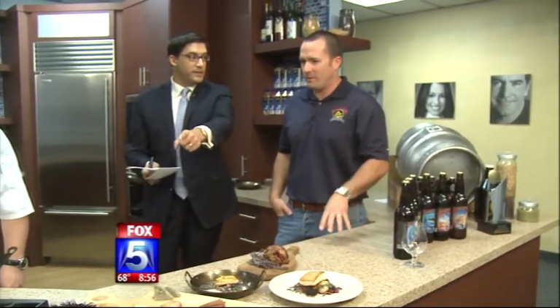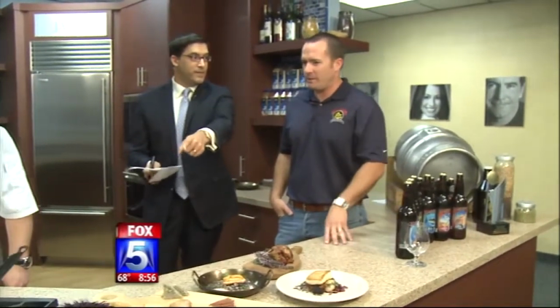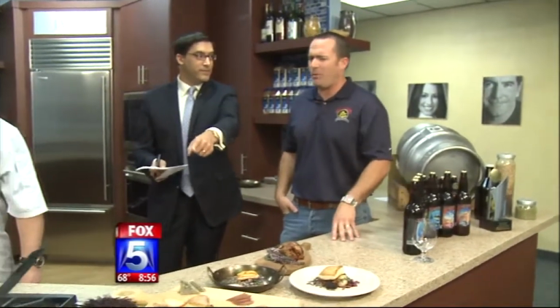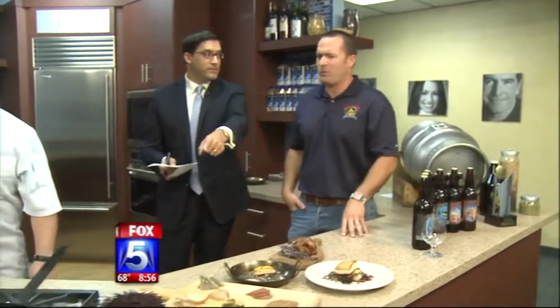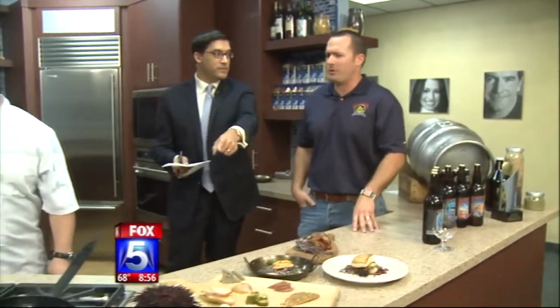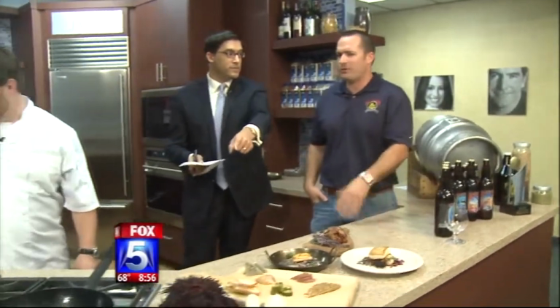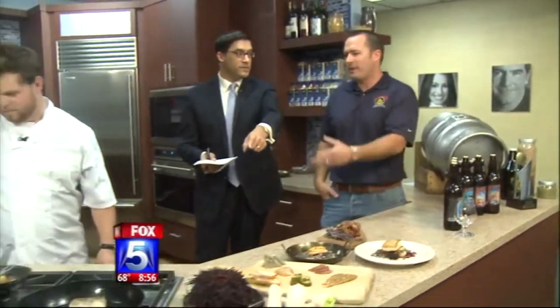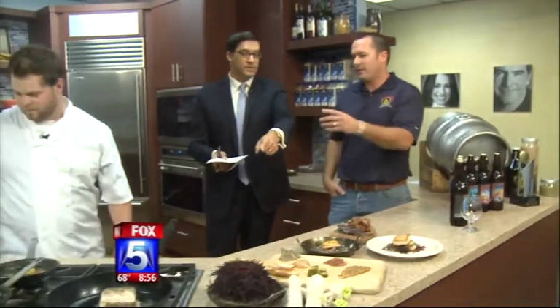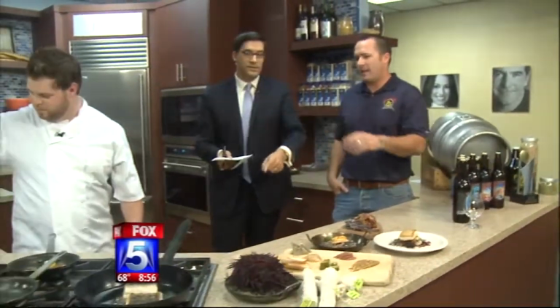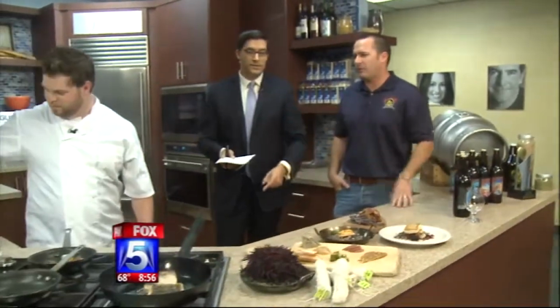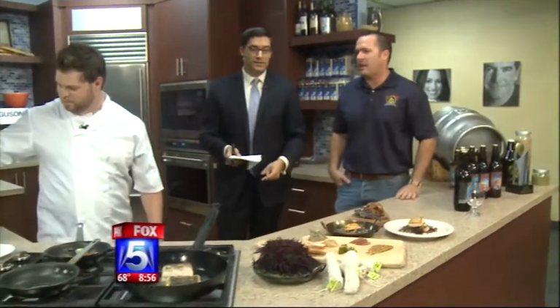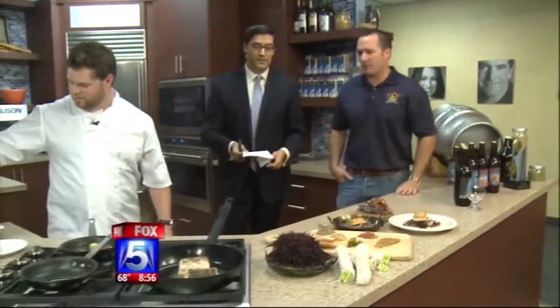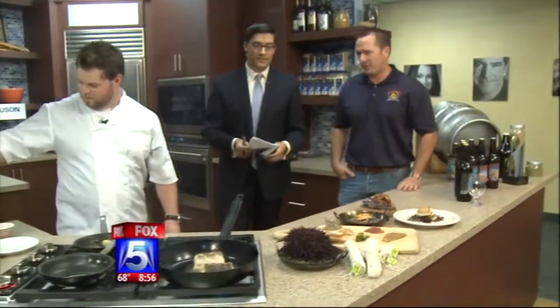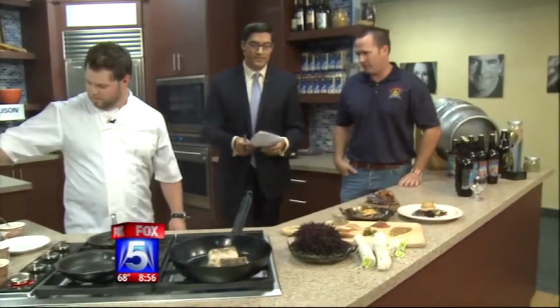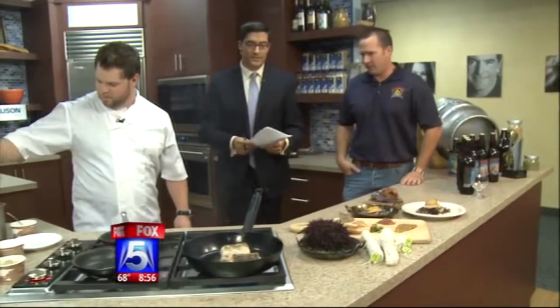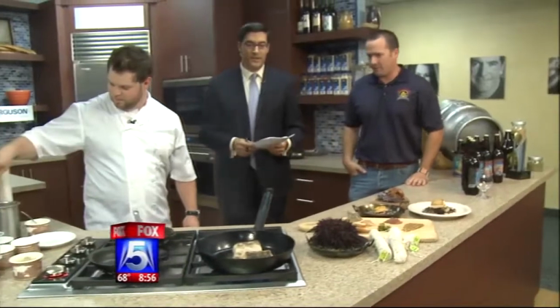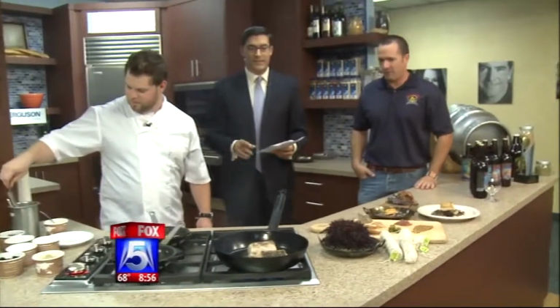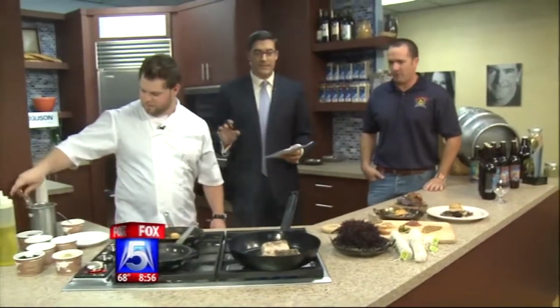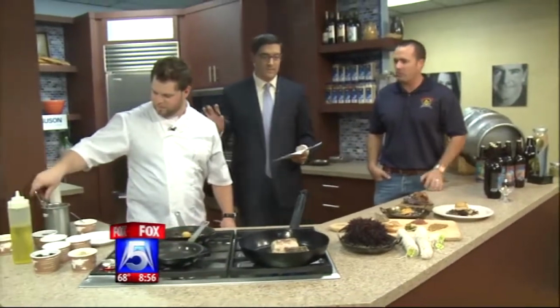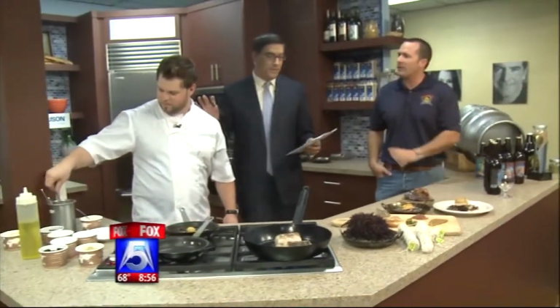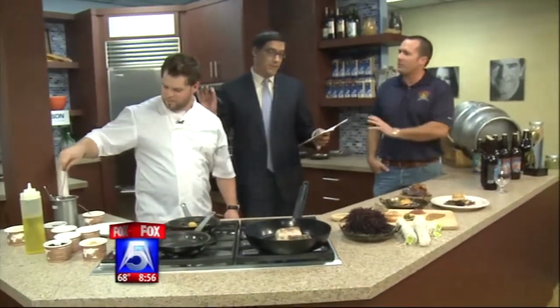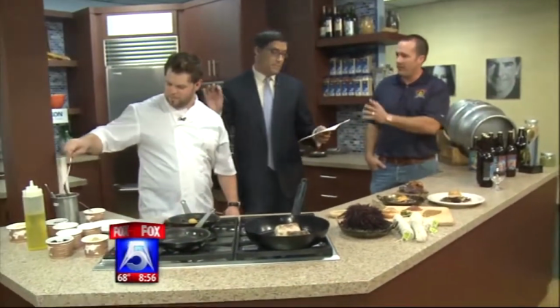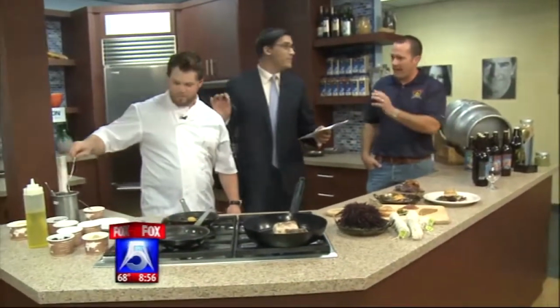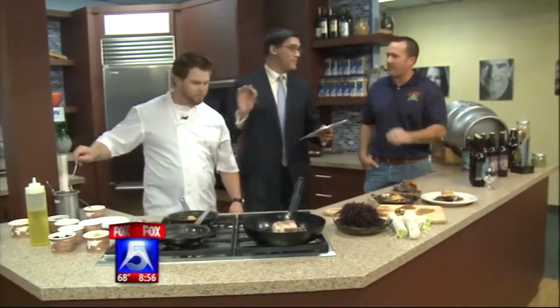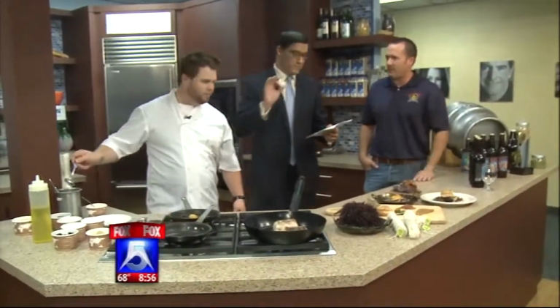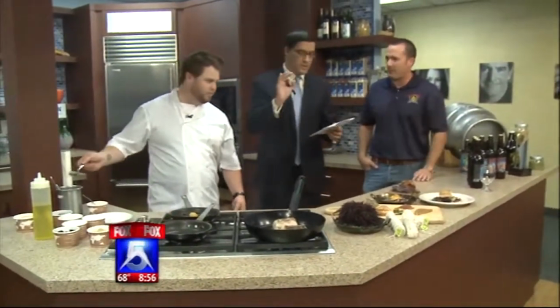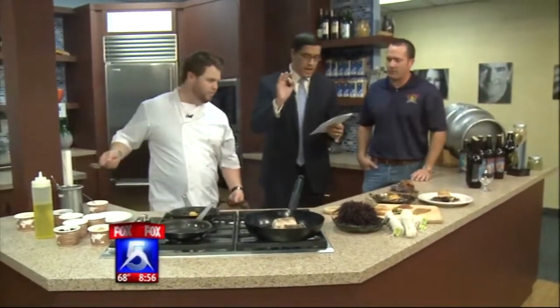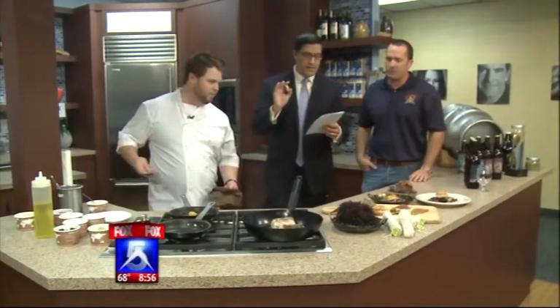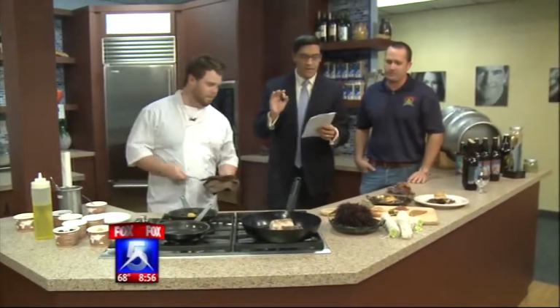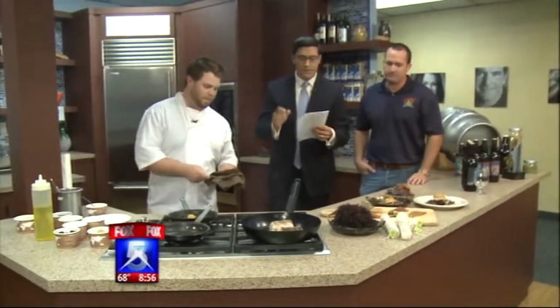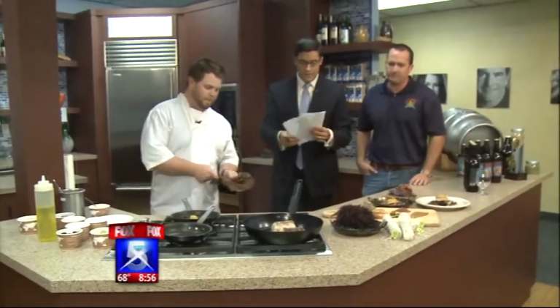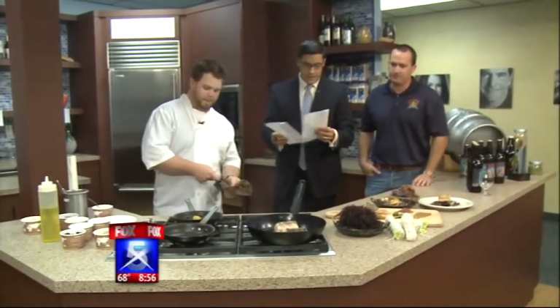Chad's a phenomenal chef at Sea Rocket Bistro and I'm very happy to be partnering with him.